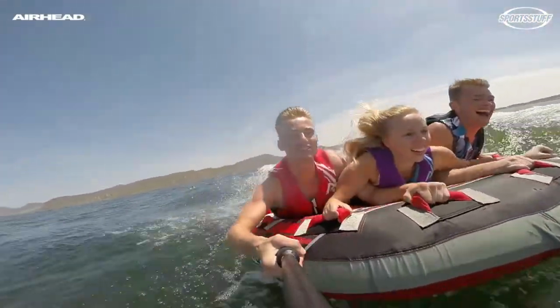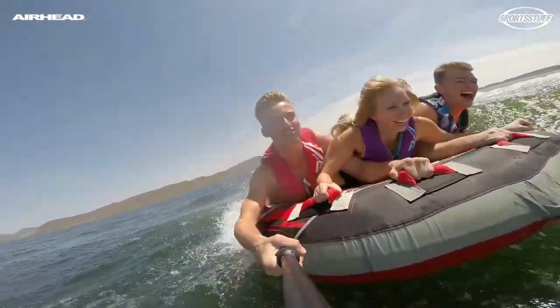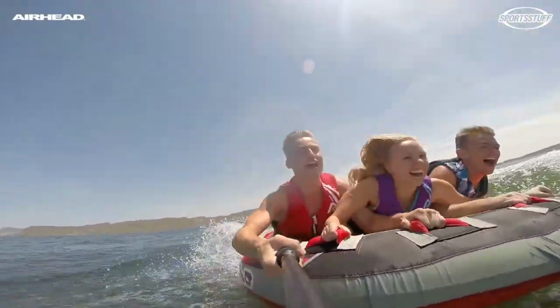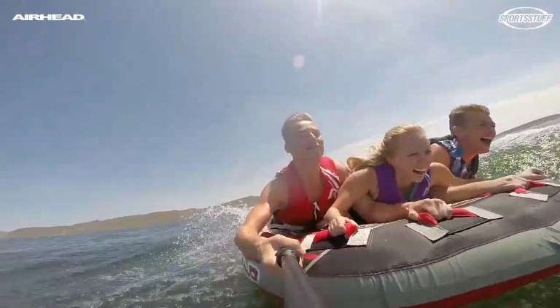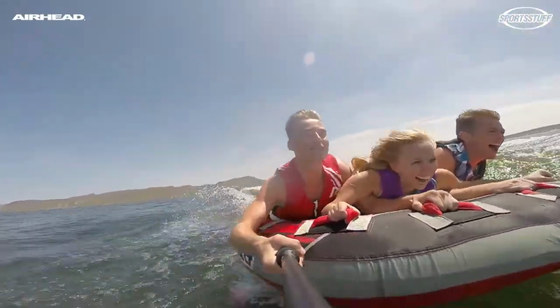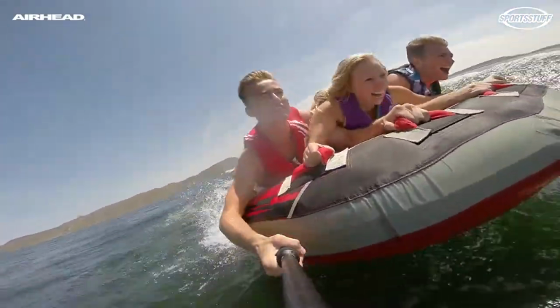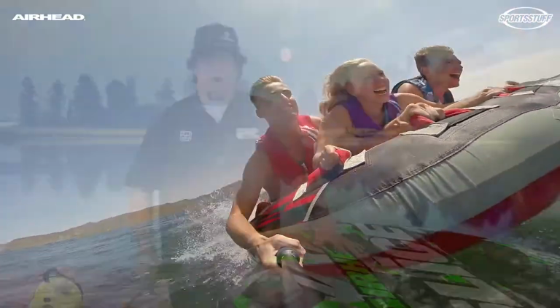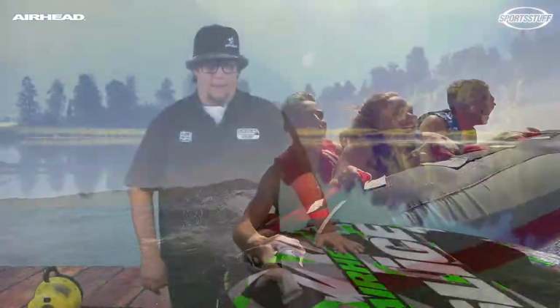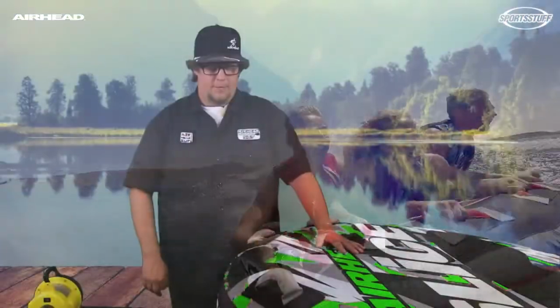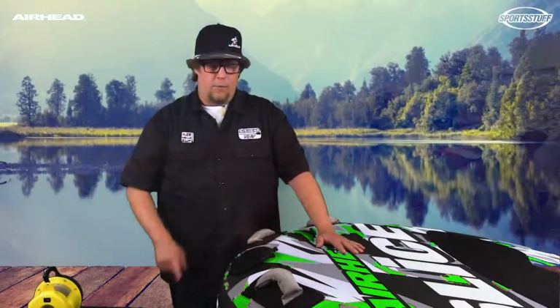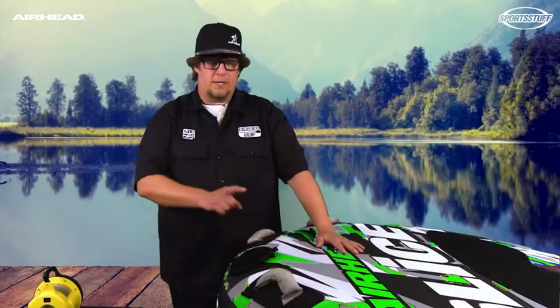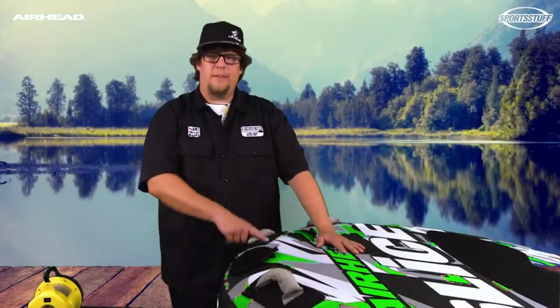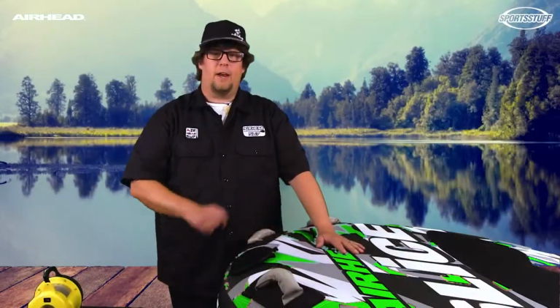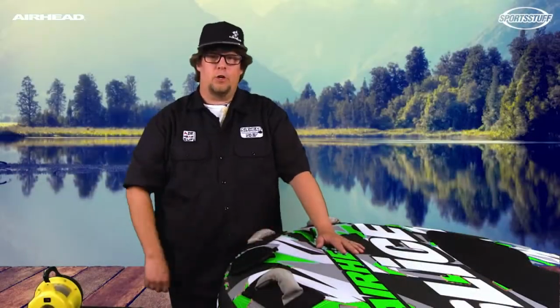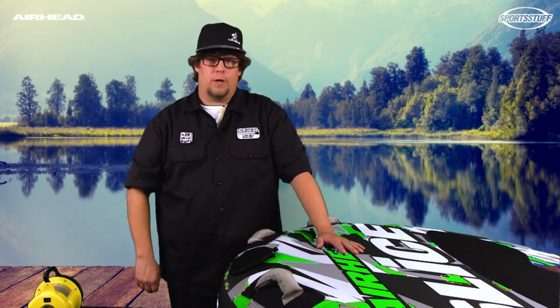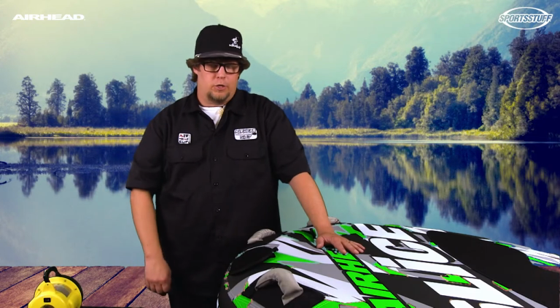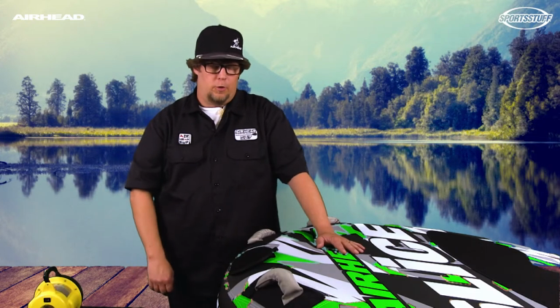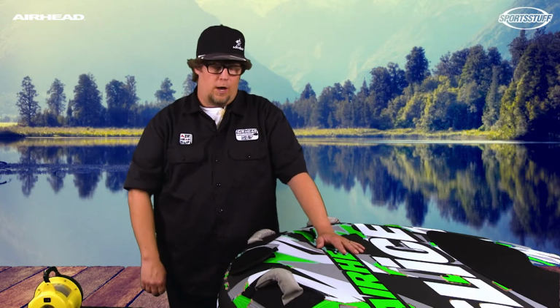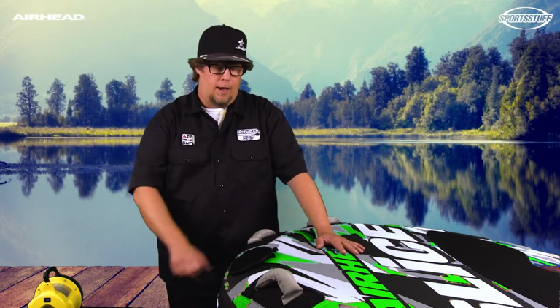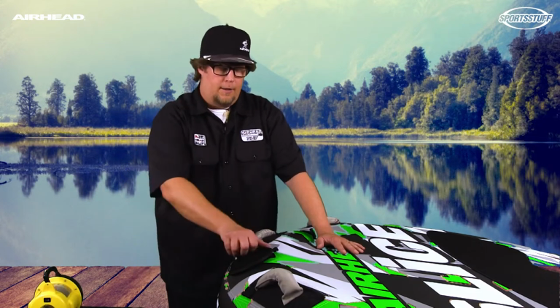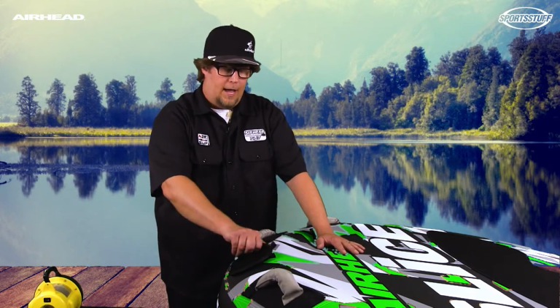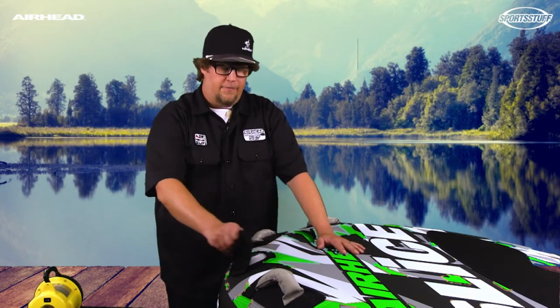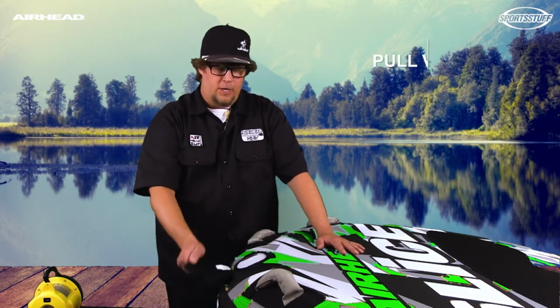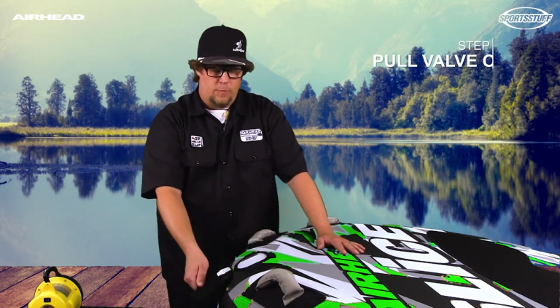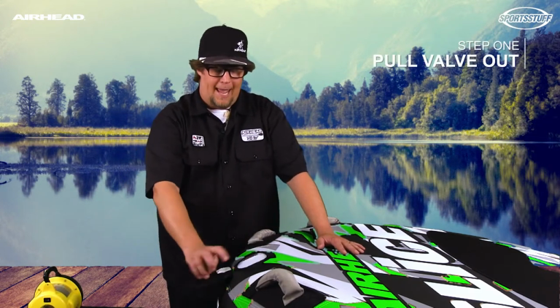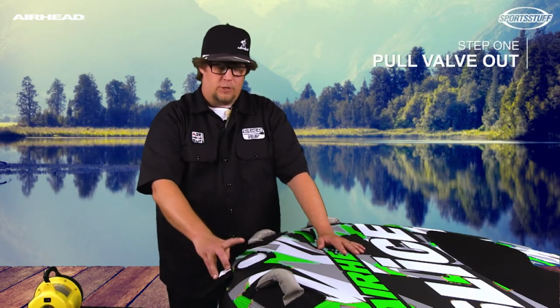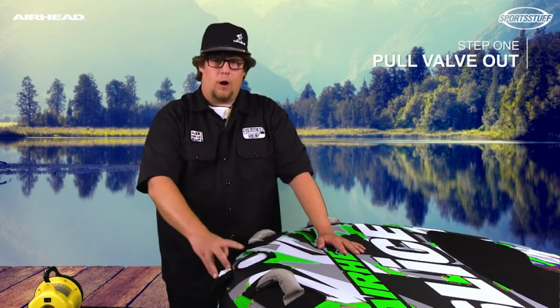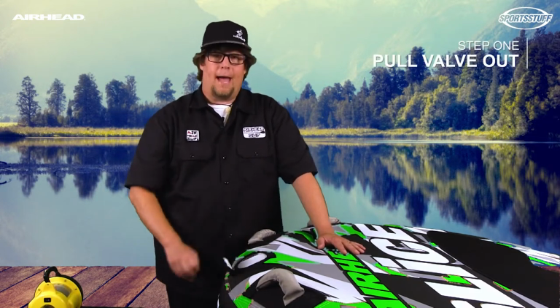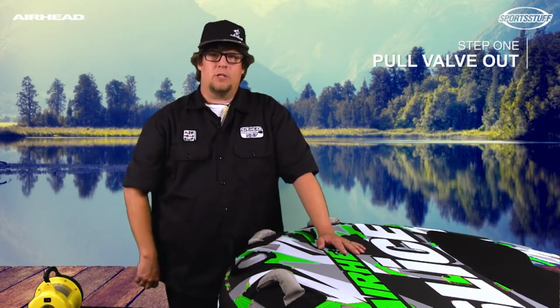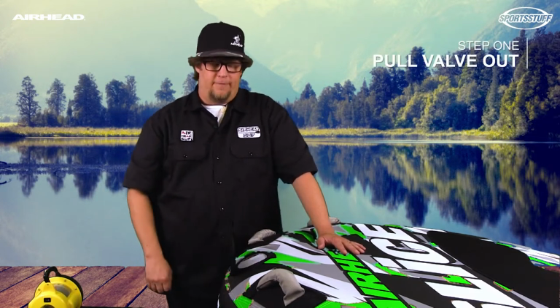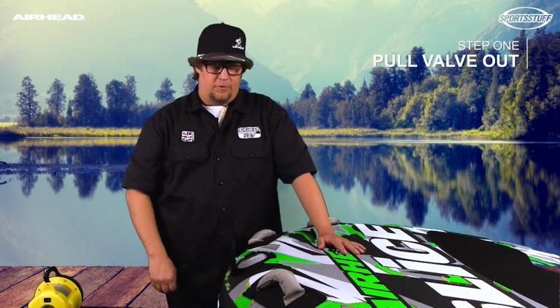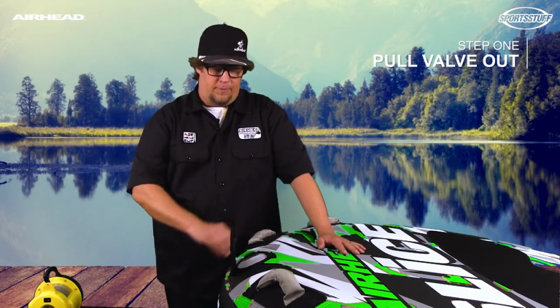Hello, it's Greg again with Airhead. Today we're going to deflate our tube — we're going to show you how to deflate a tube that has our patented speed valve system.